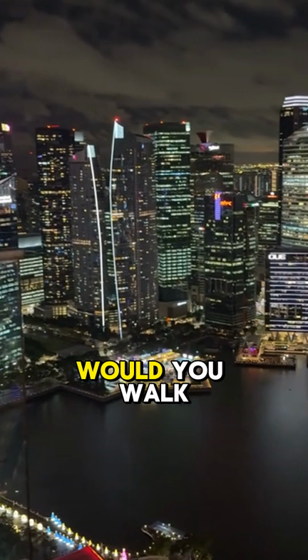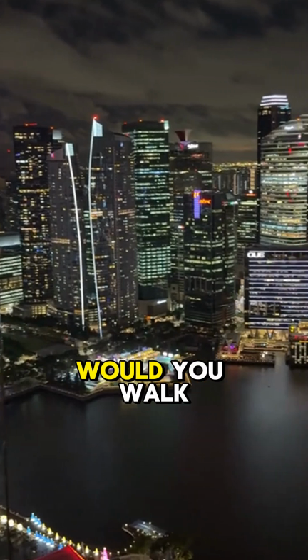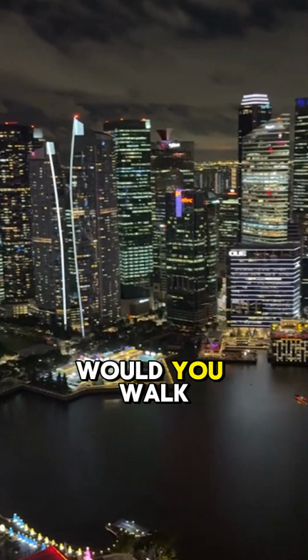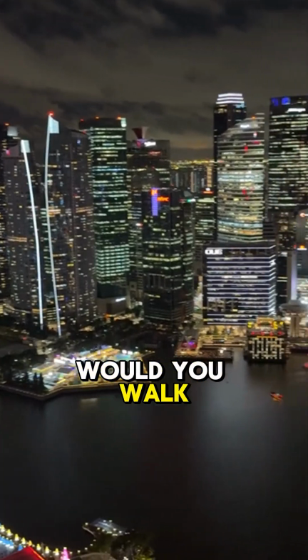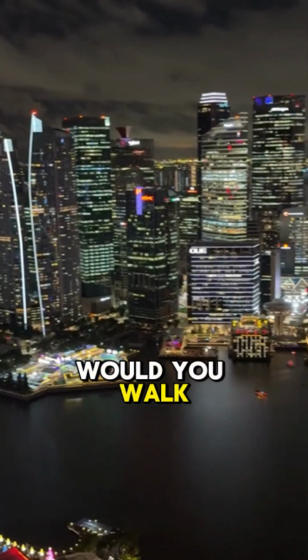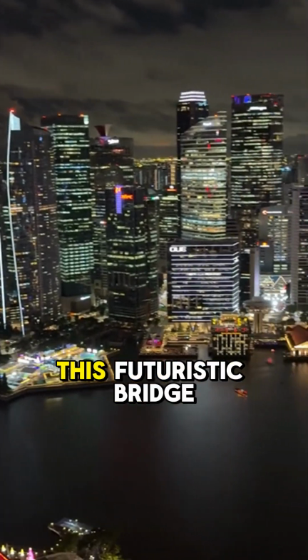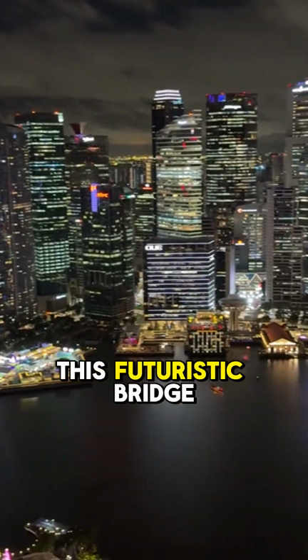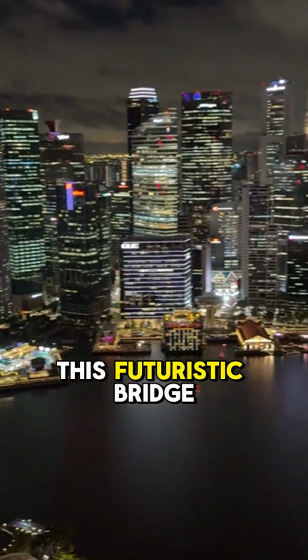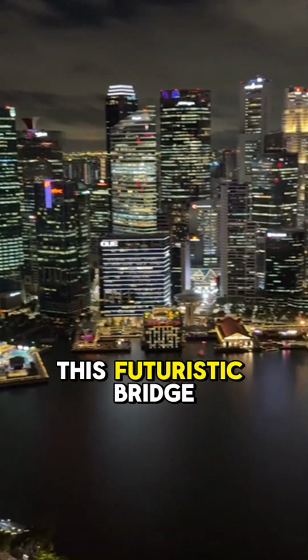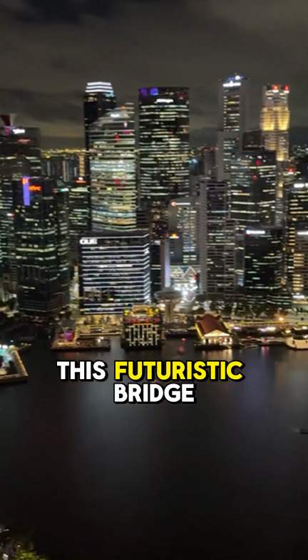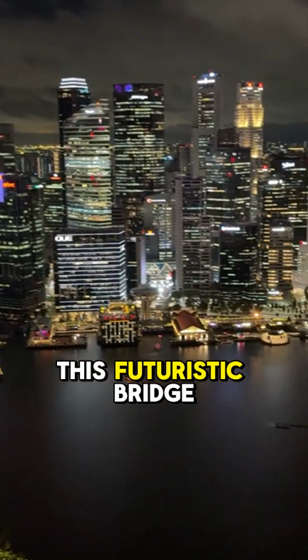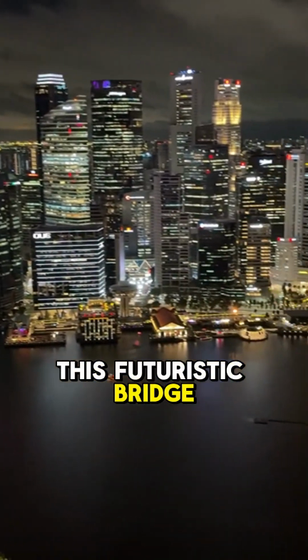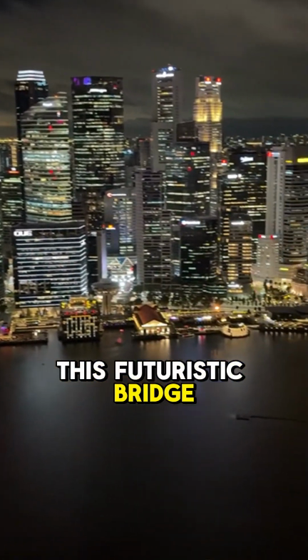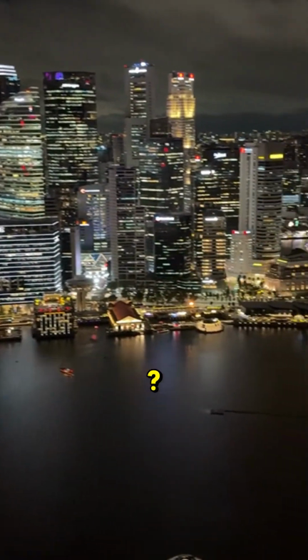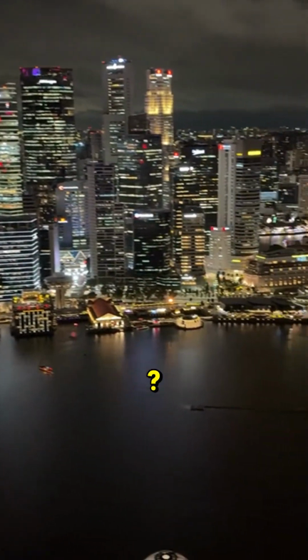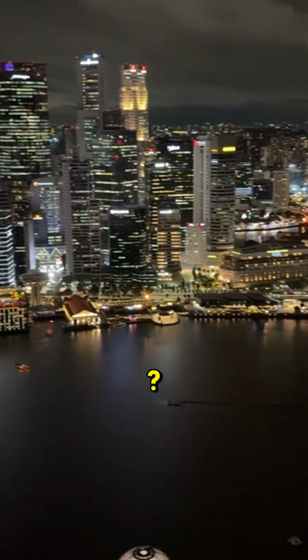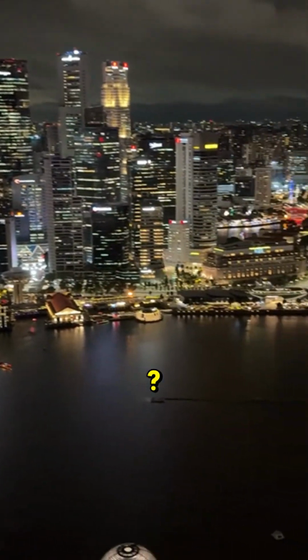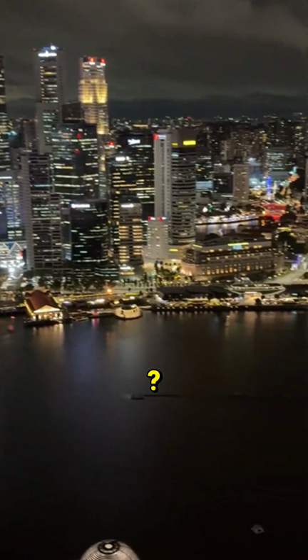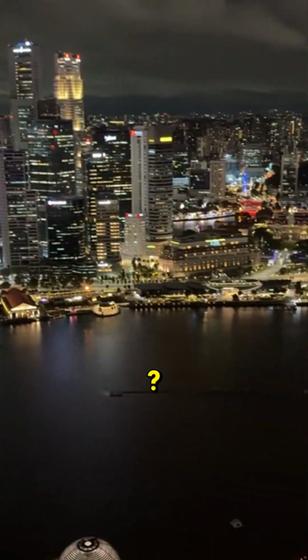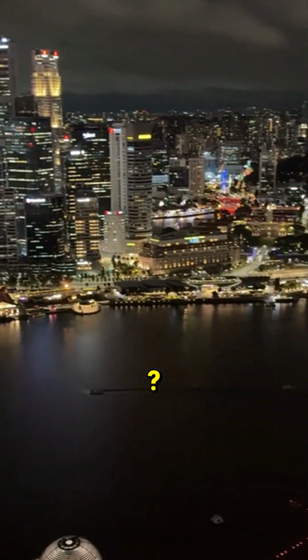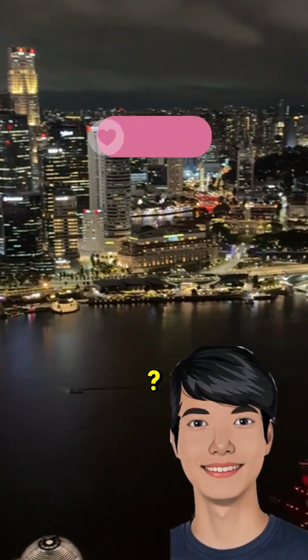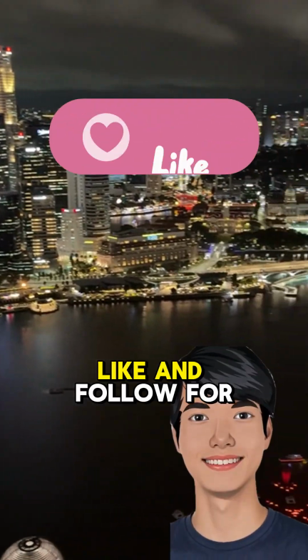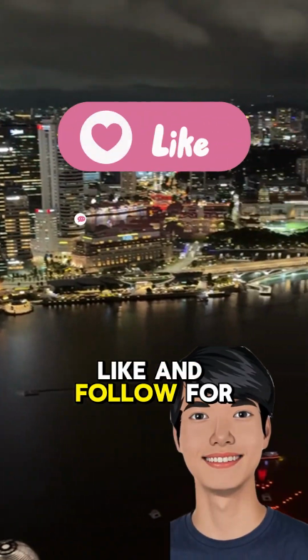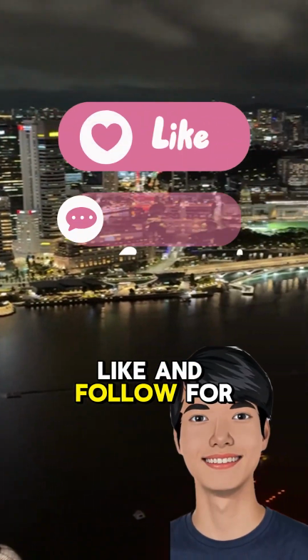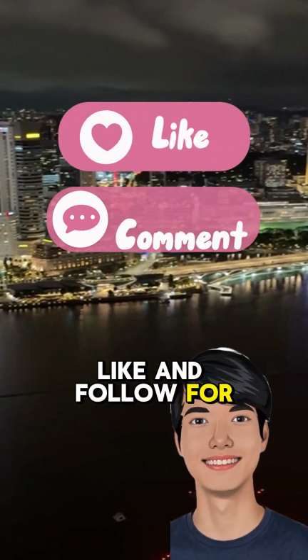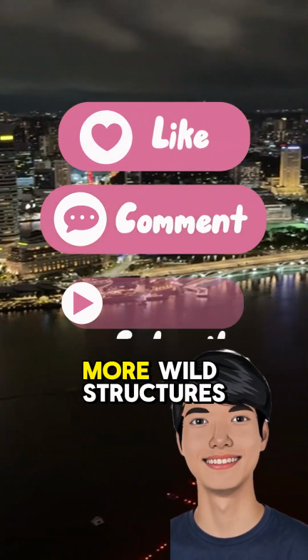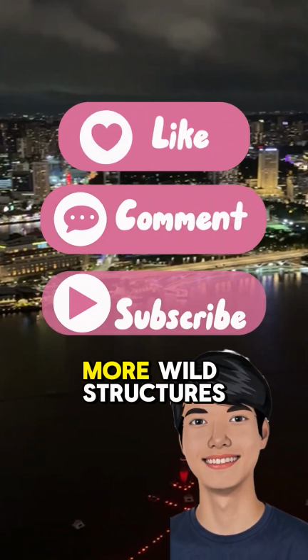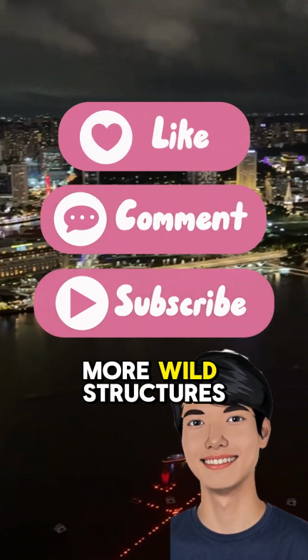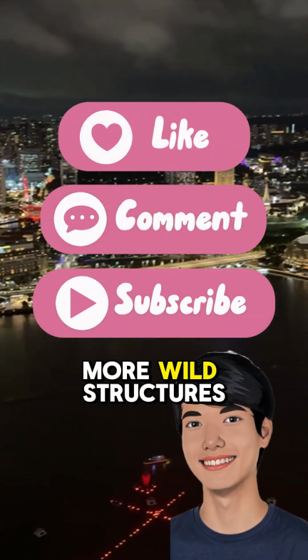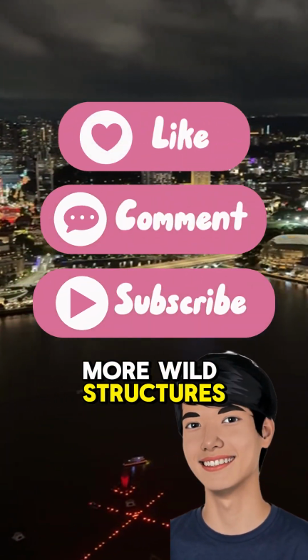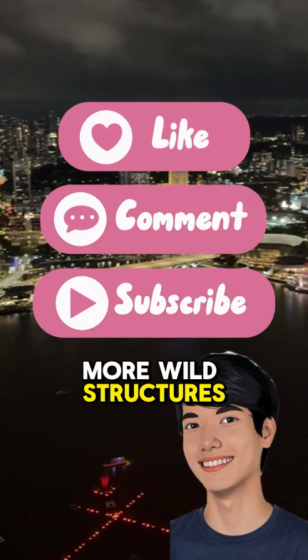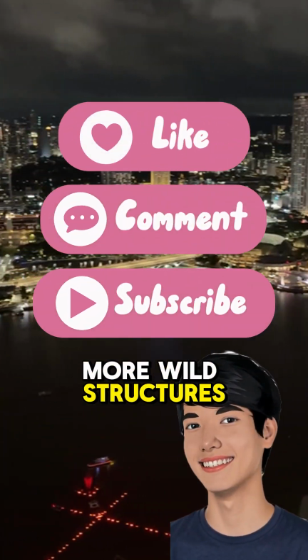Would you walk this futuristic bridge? Like and follow for more Wild Structures.